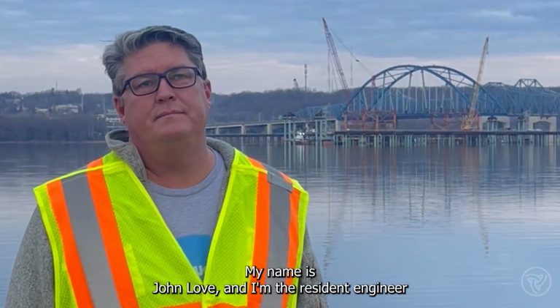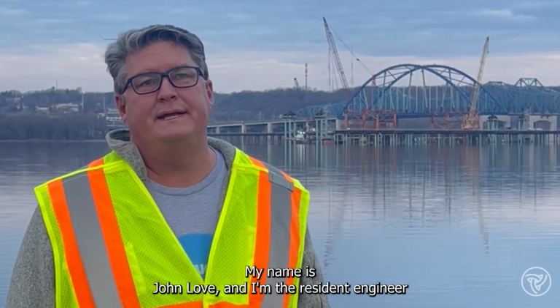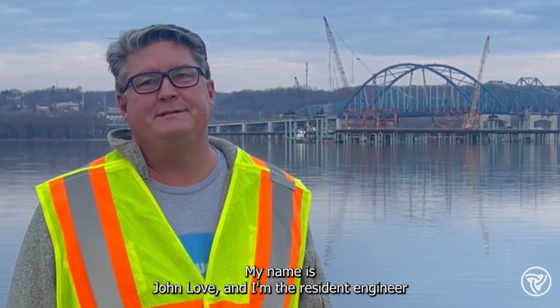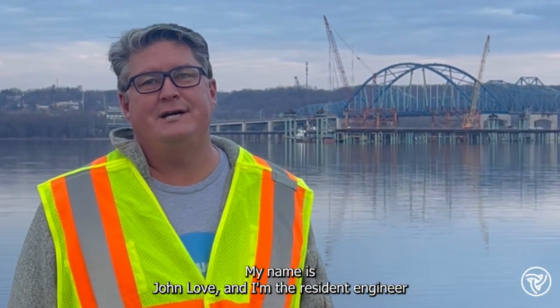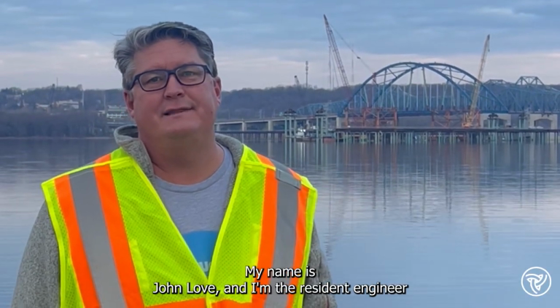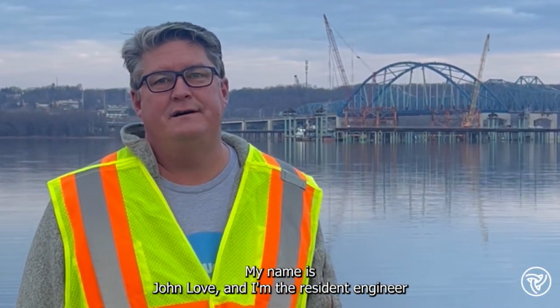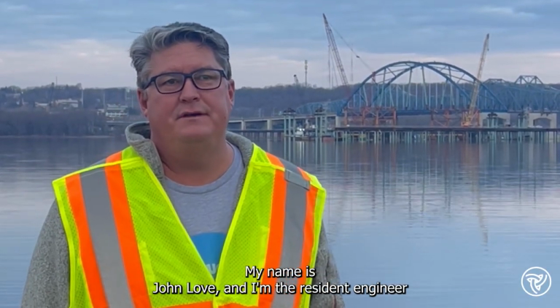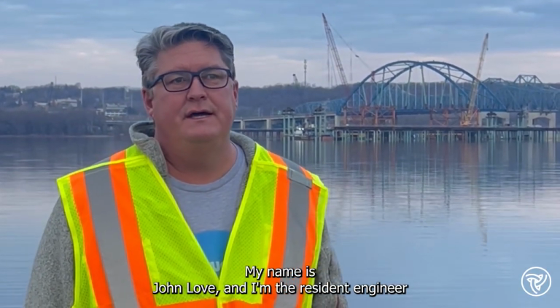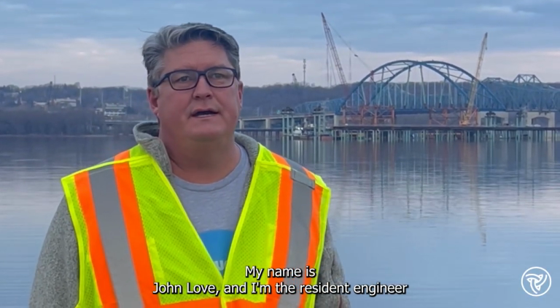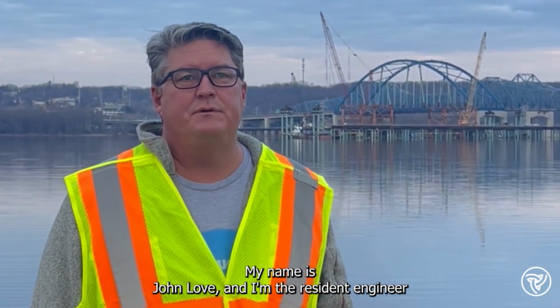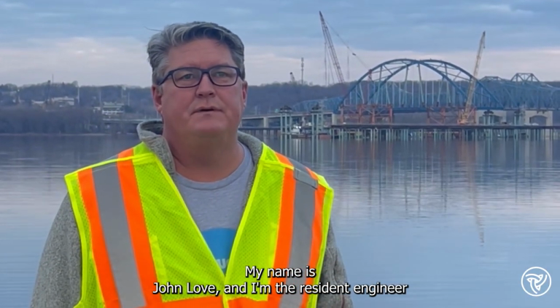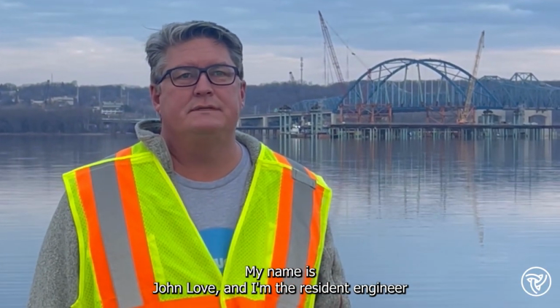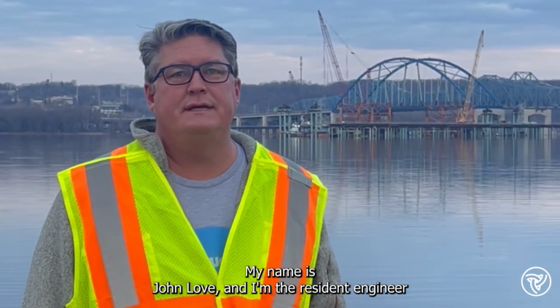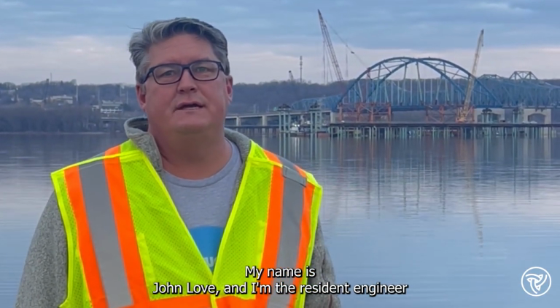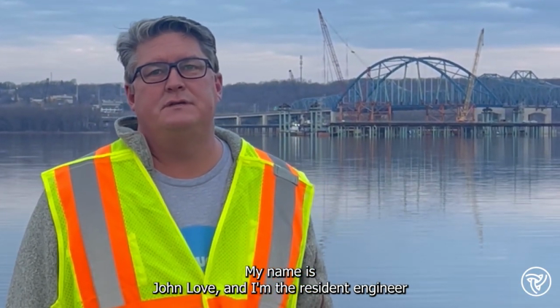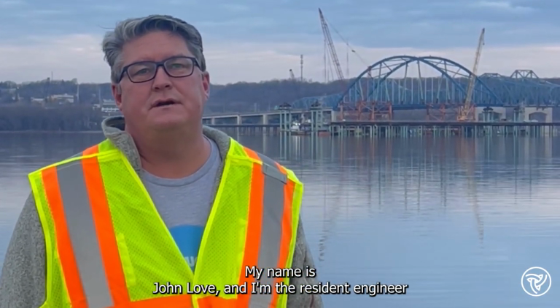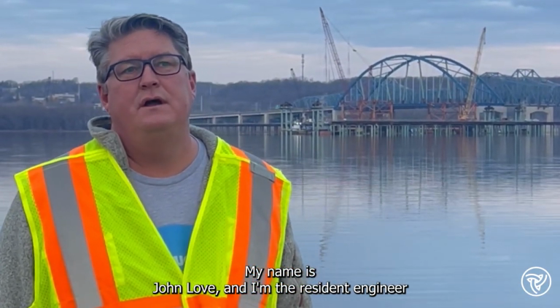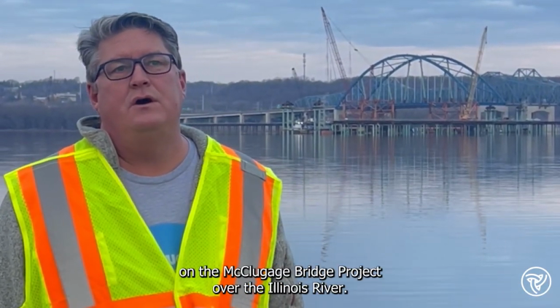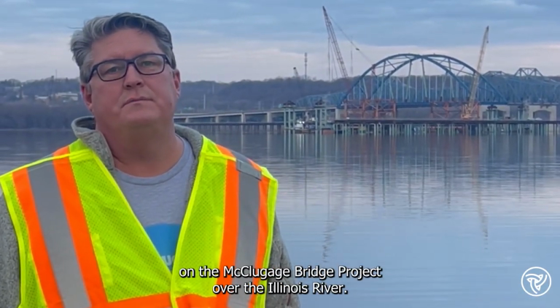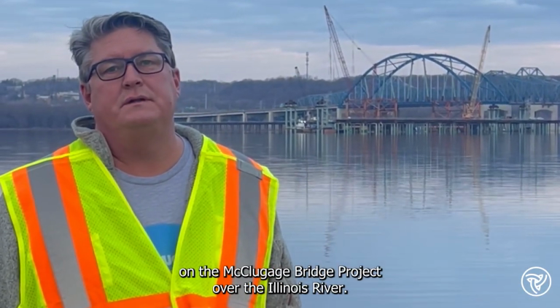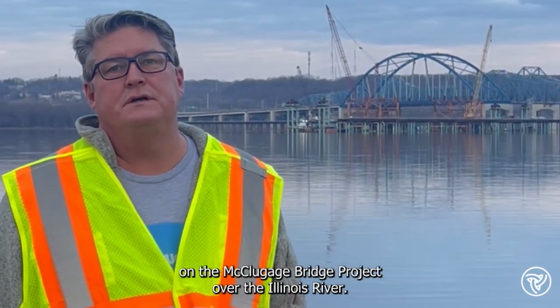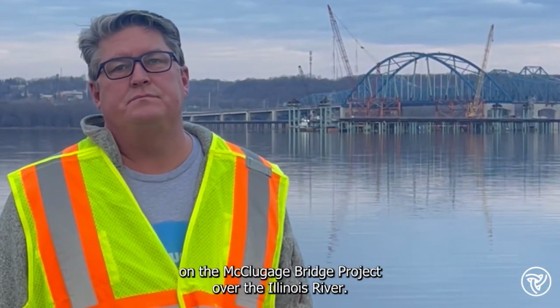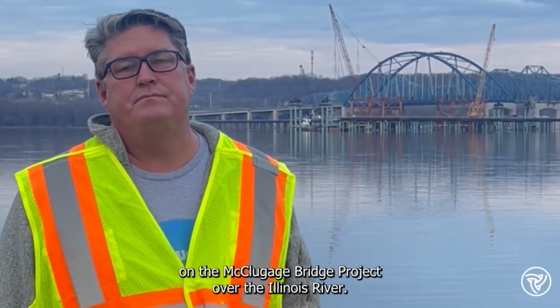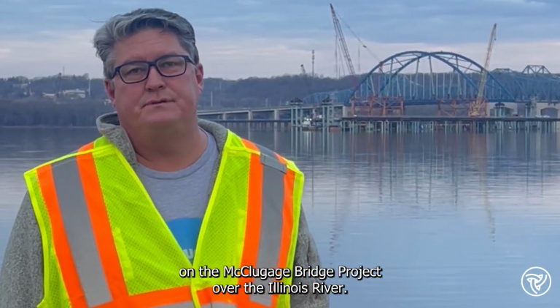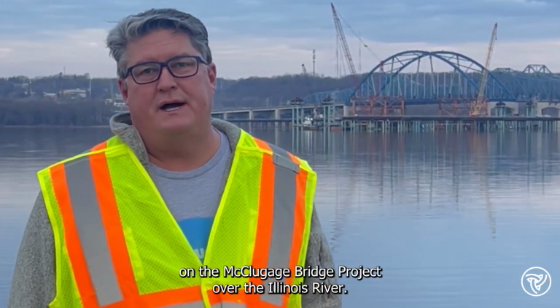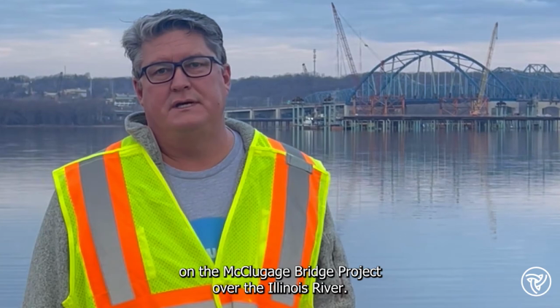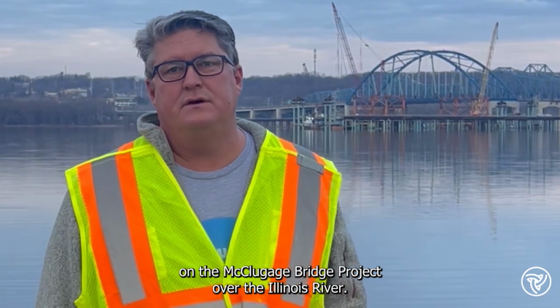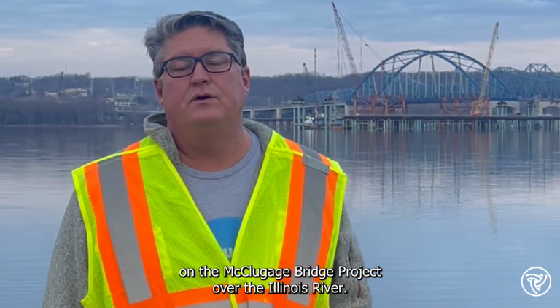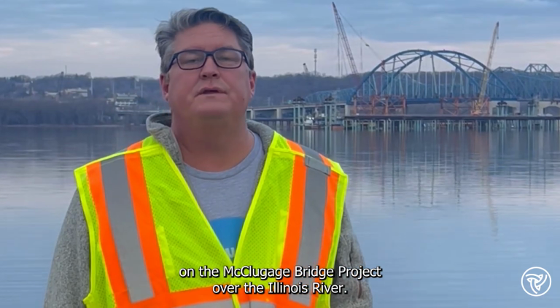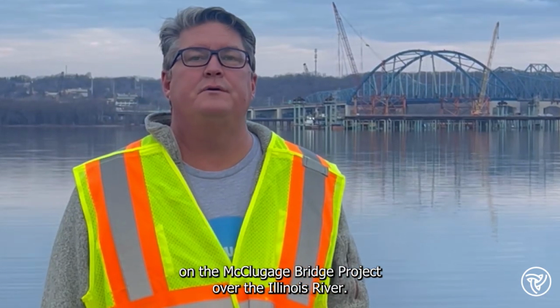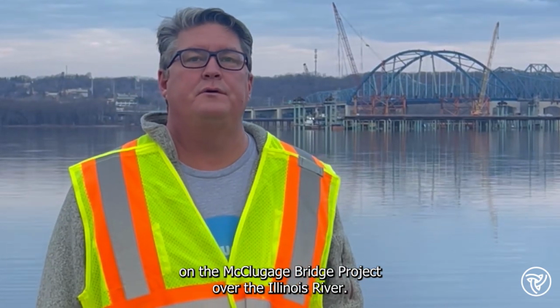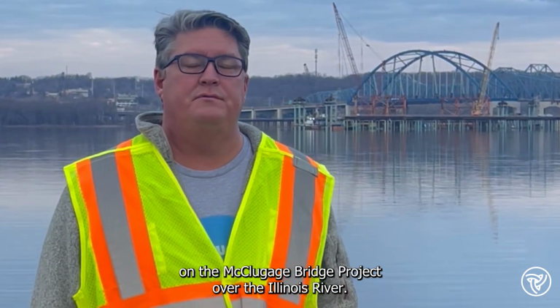My name is John Love, and I'm the resident engineer on the Cluggage Bridge Project over the Illinois River.